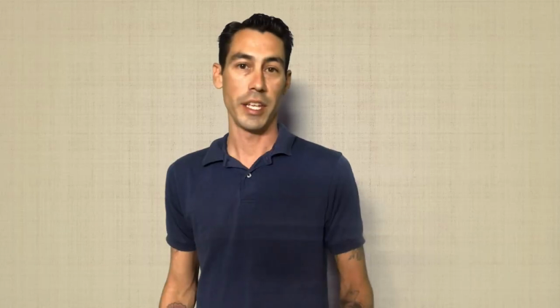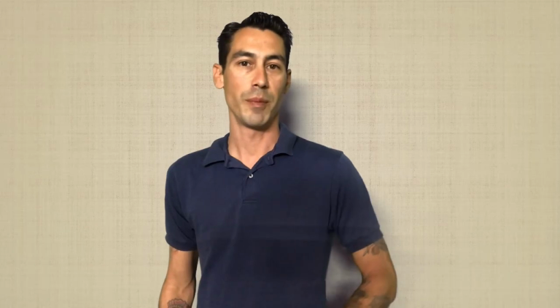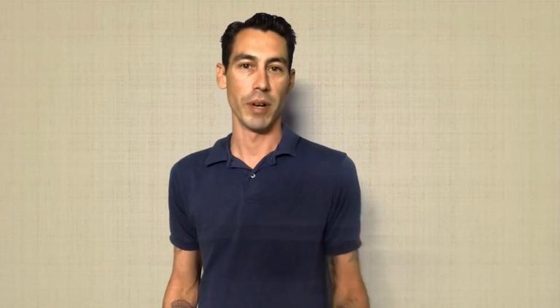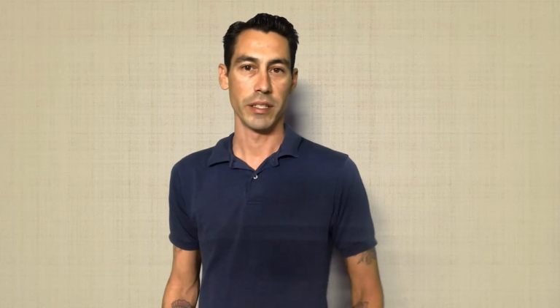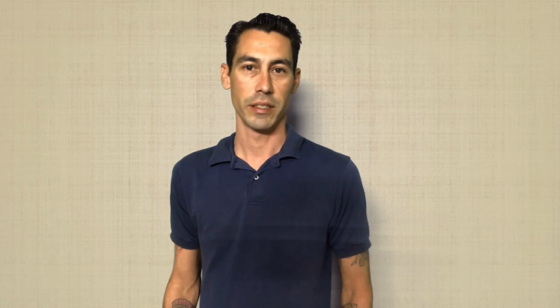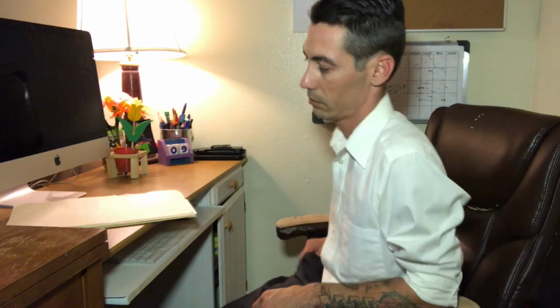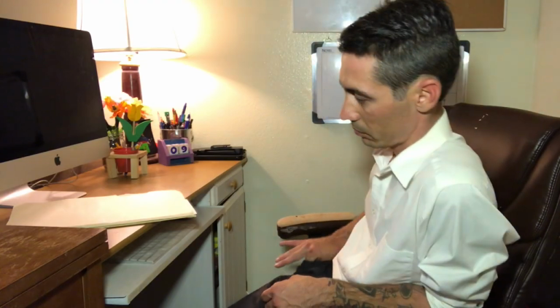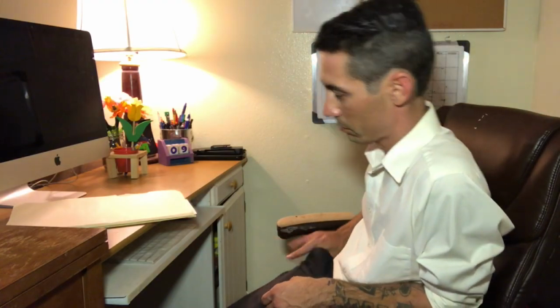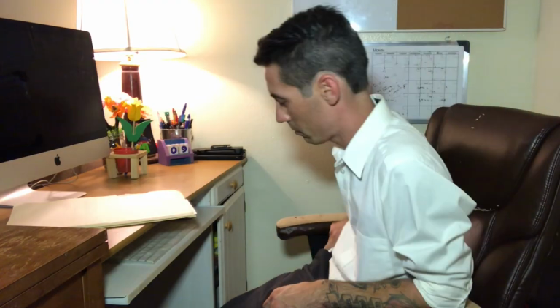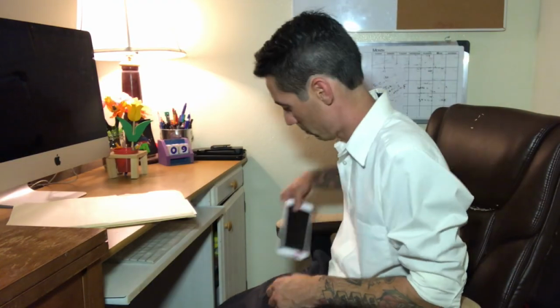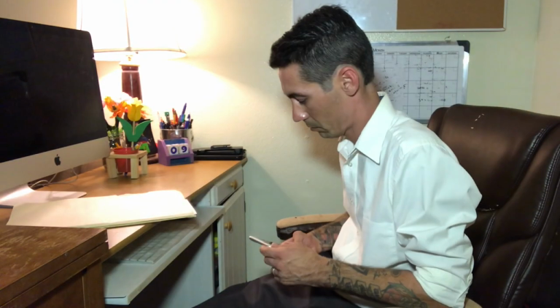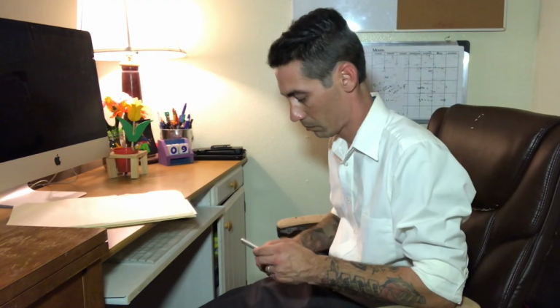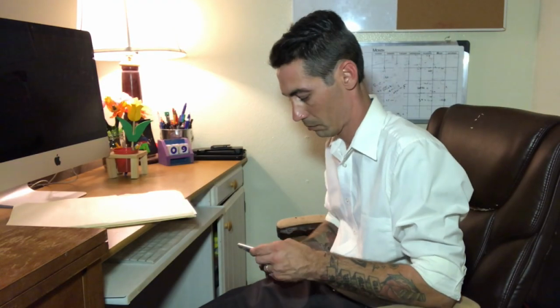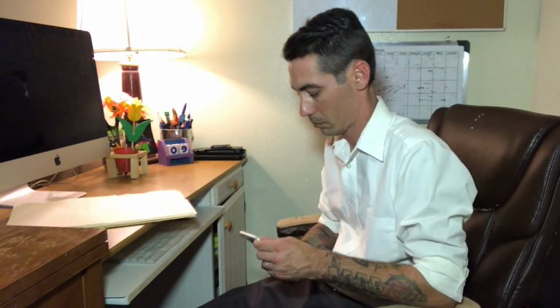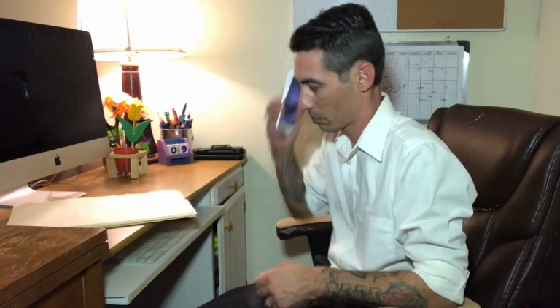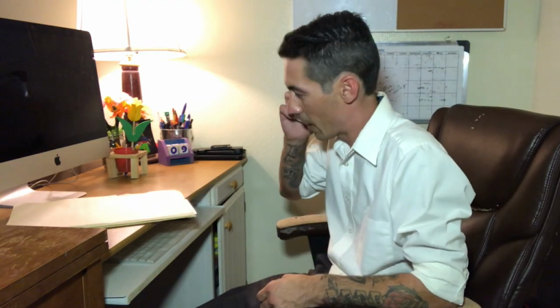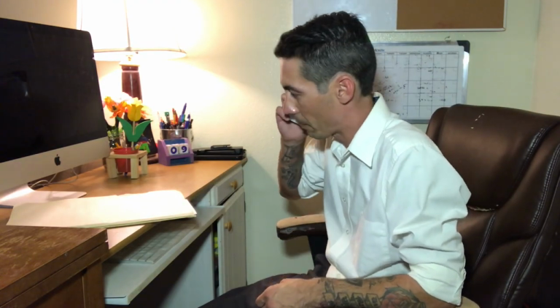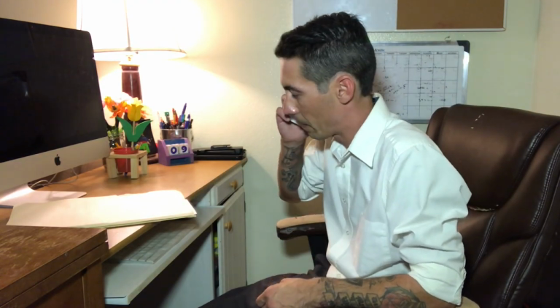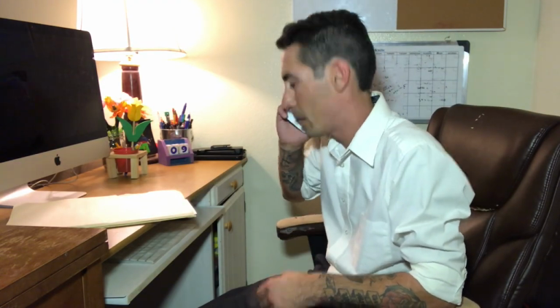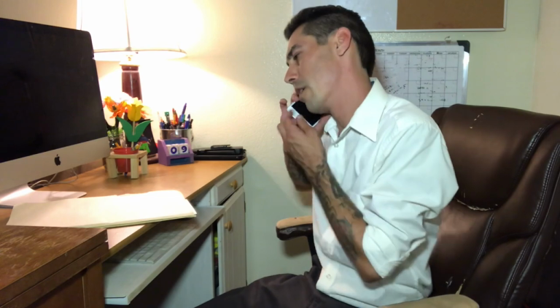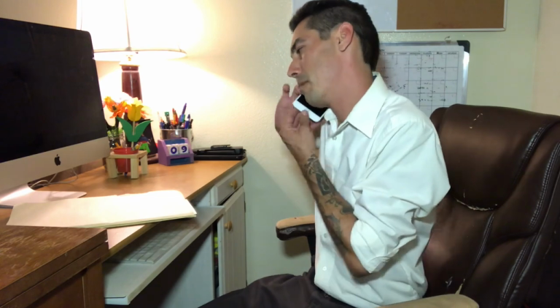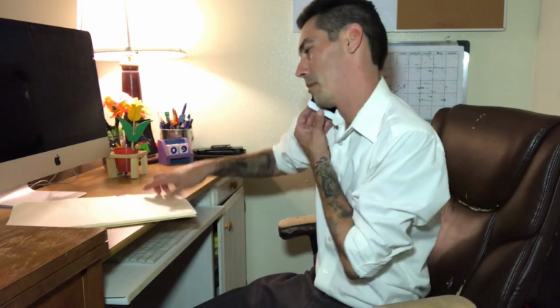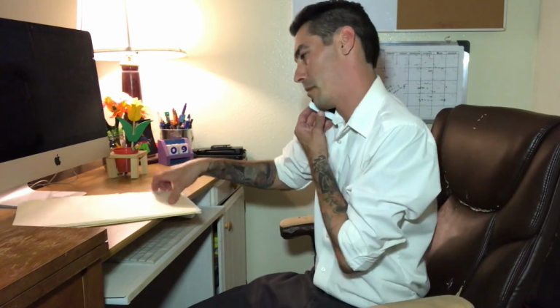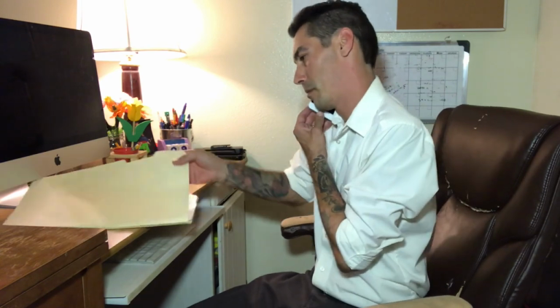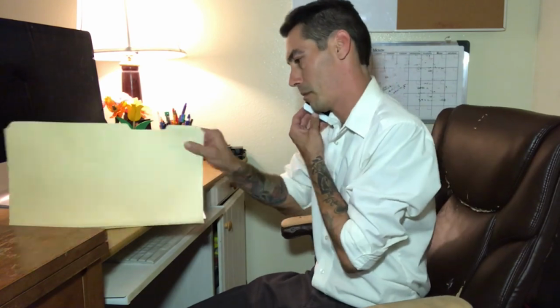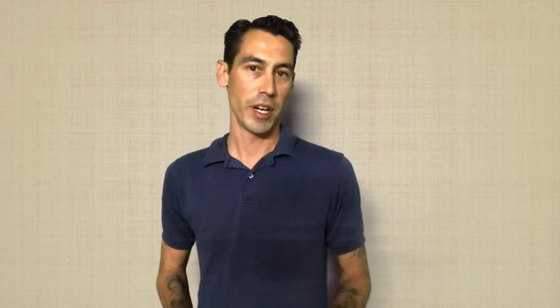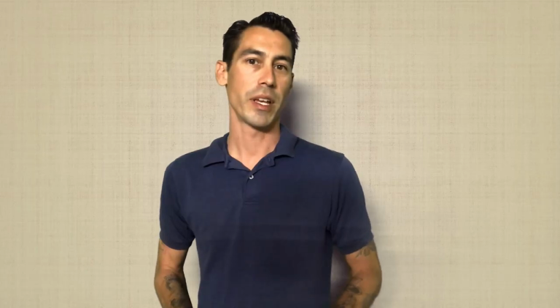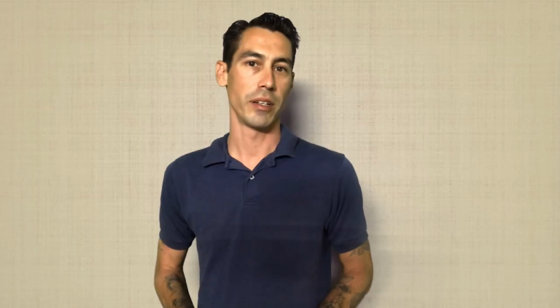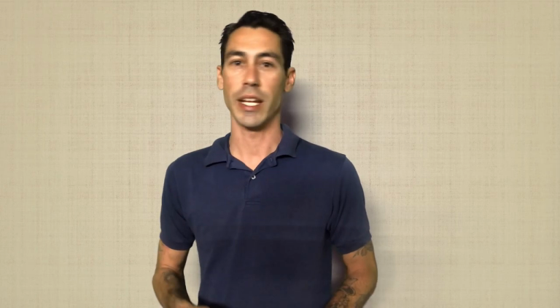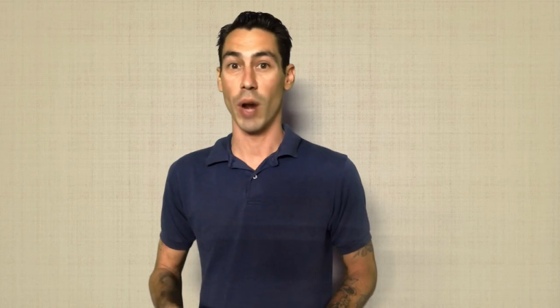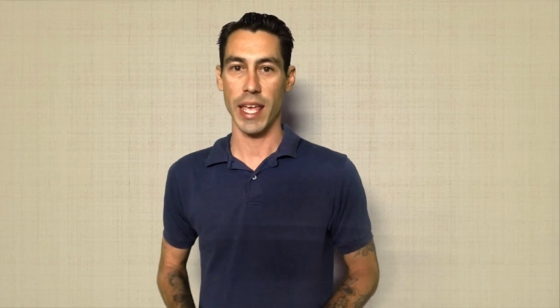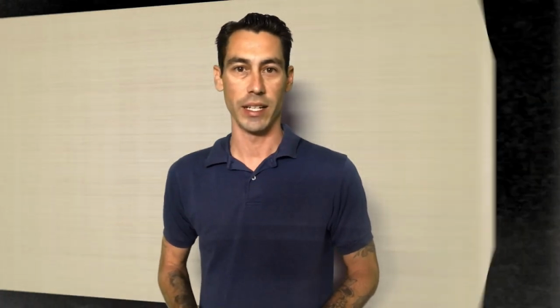Then deeper ones. See what hand he uses to pull his phone out with? And then open the folder. From here, we can deduce that he's right-handed.